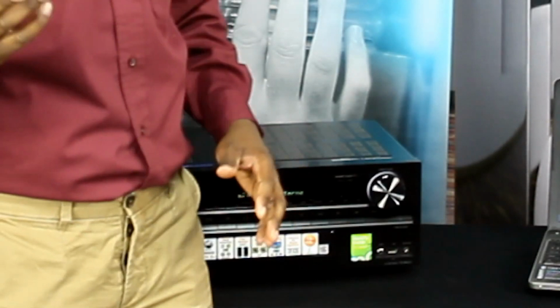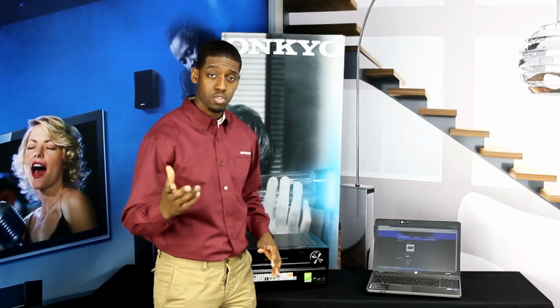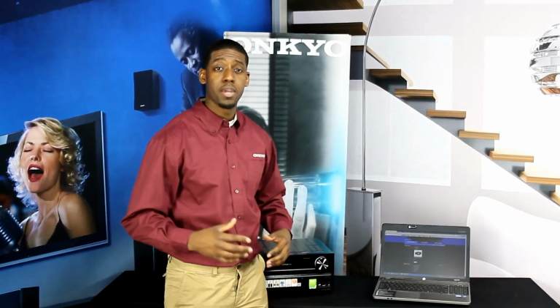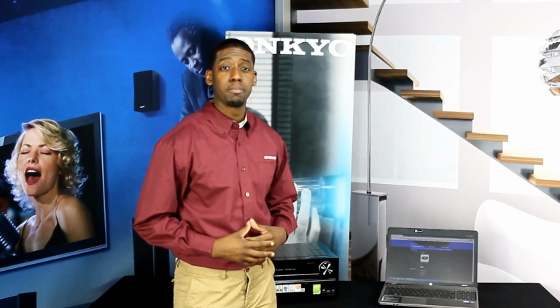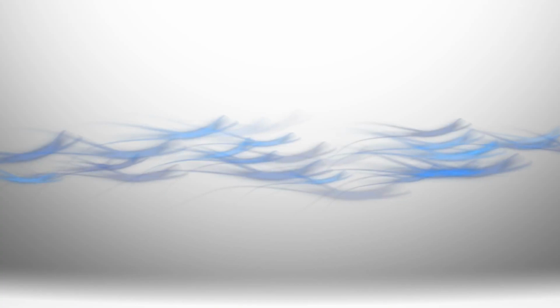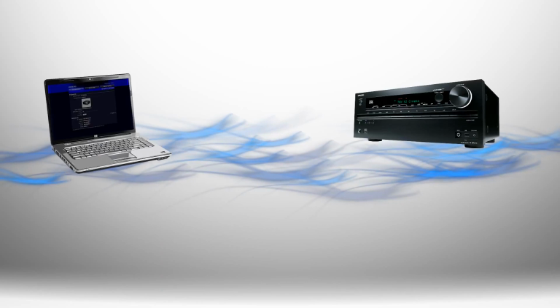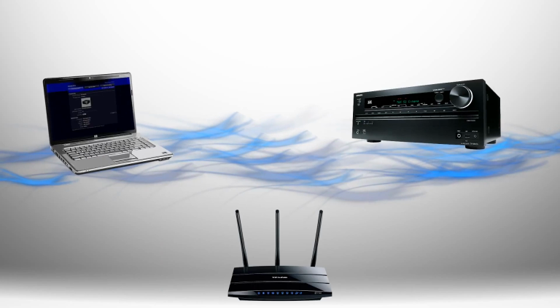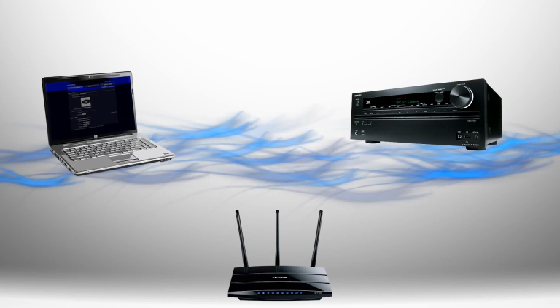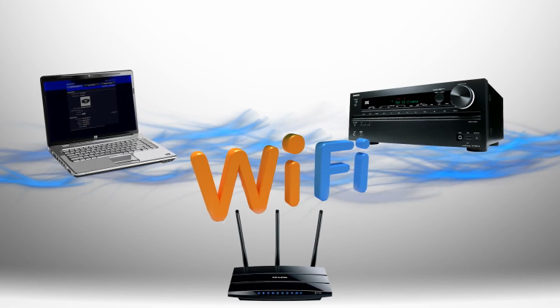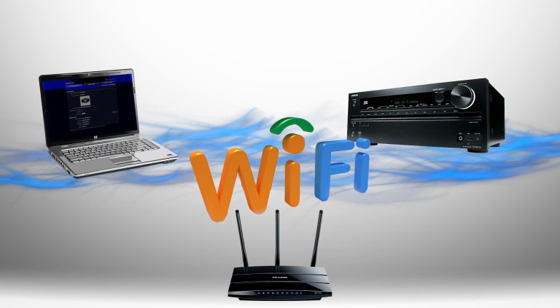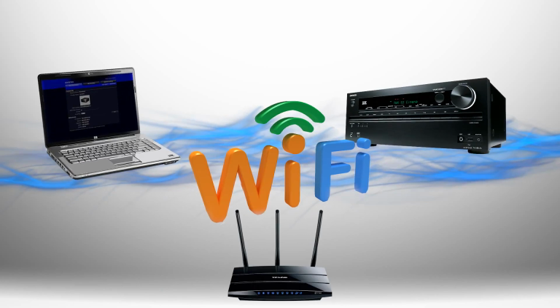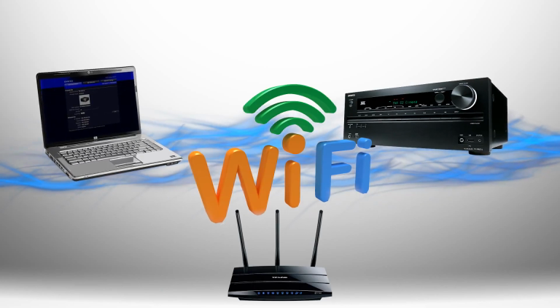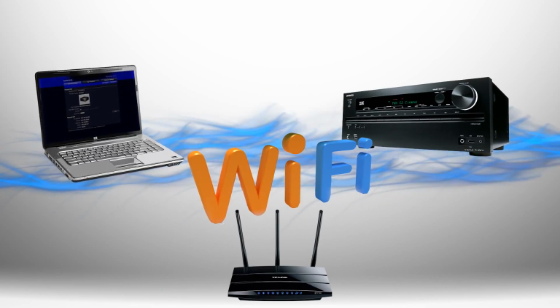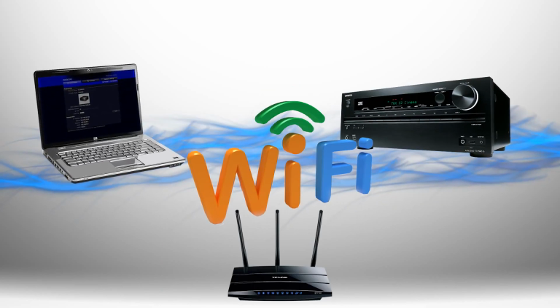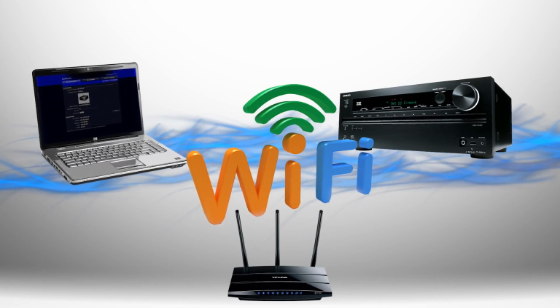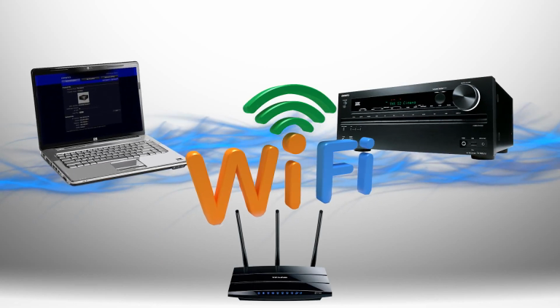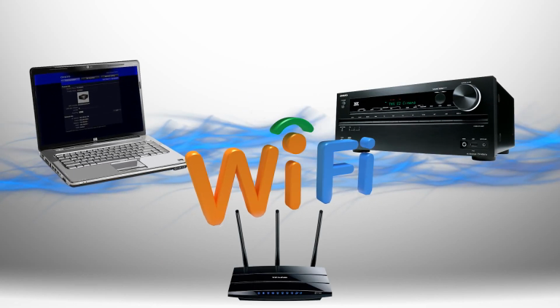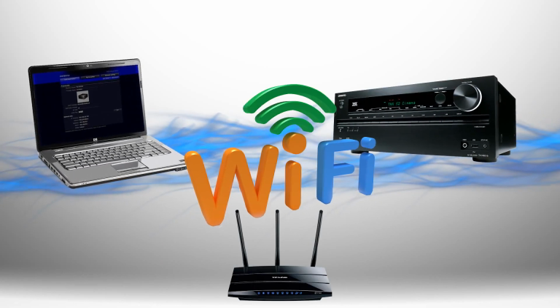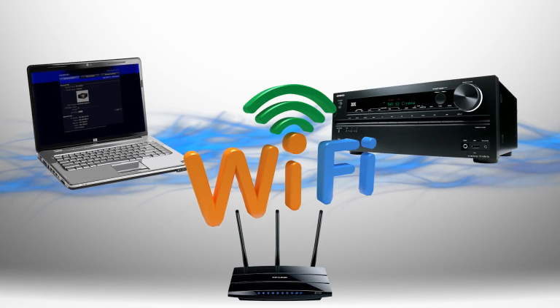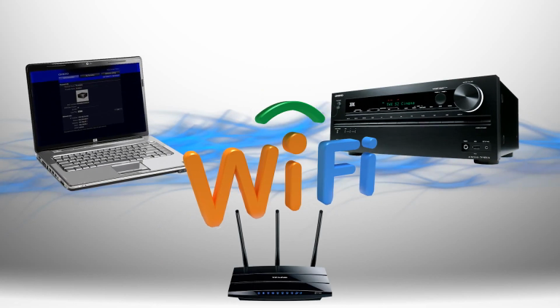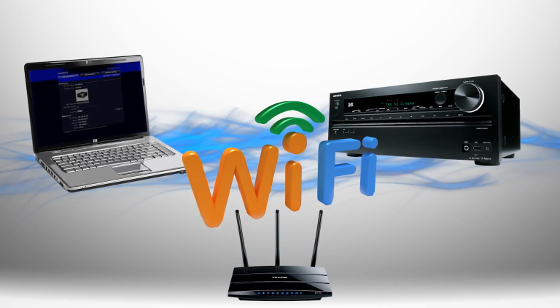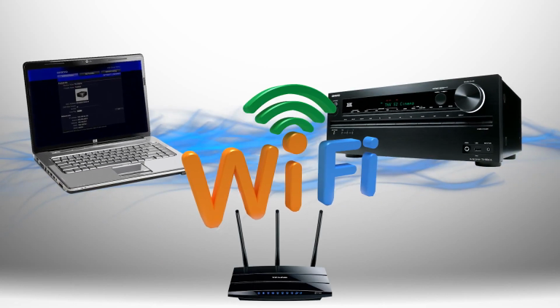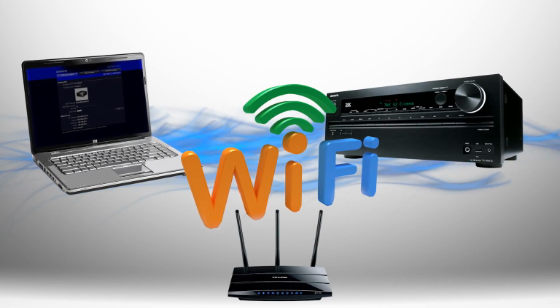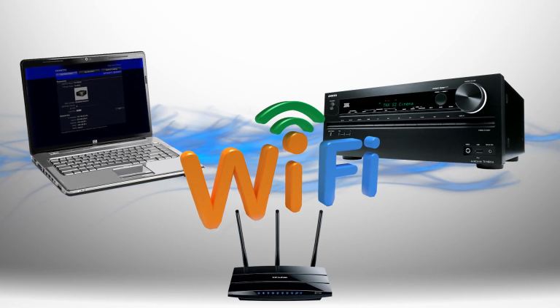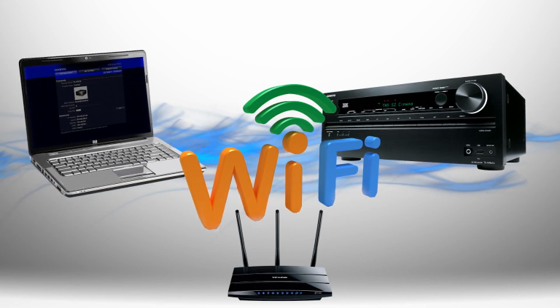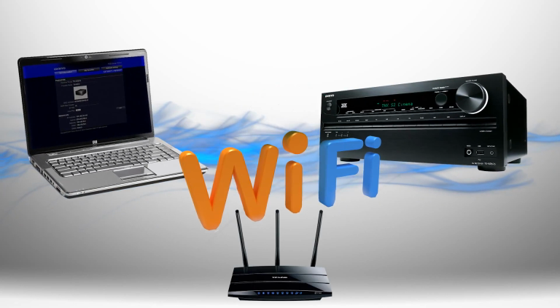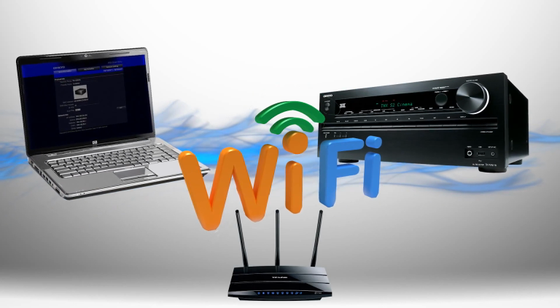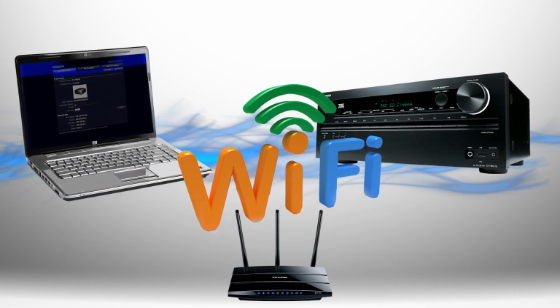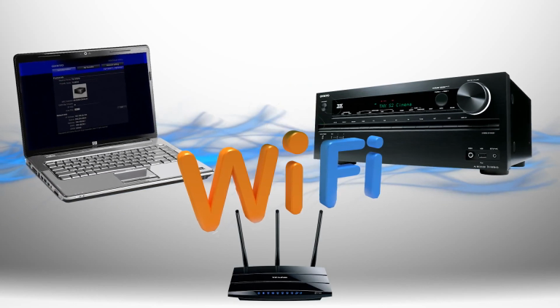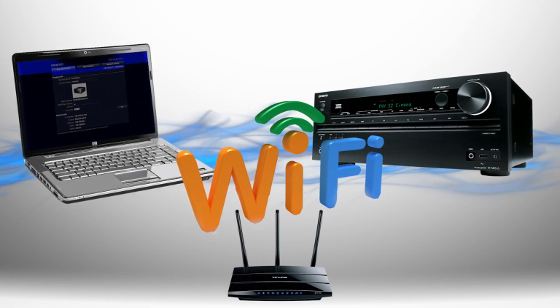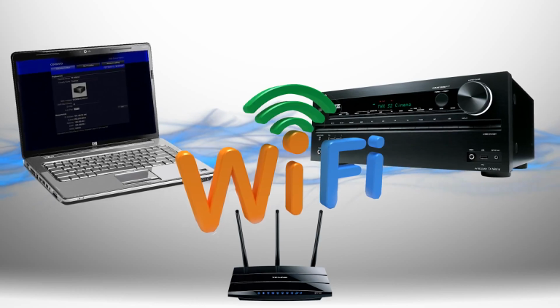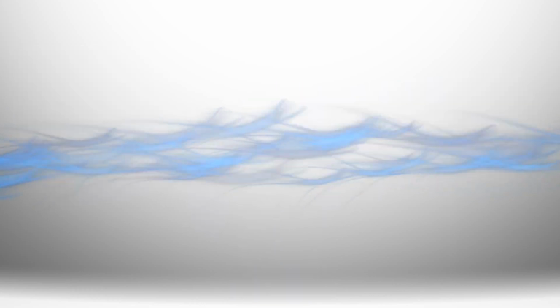Let's begin. Make sure that you have your receiver and computer connected to your home network either with ethernet cable or Wi-Fi.